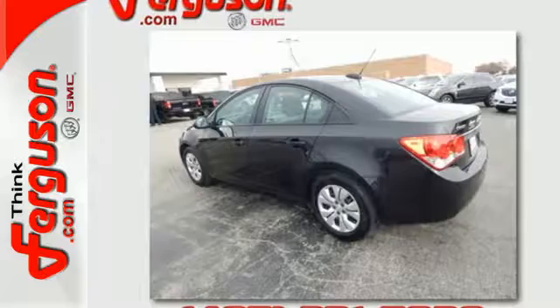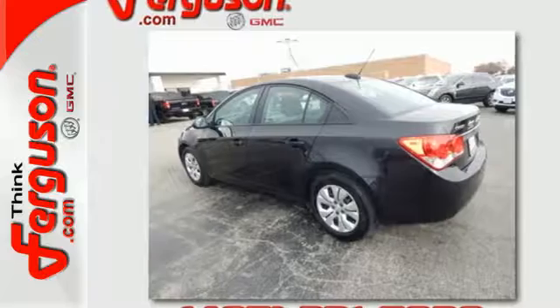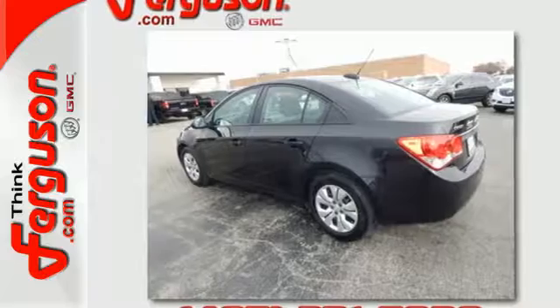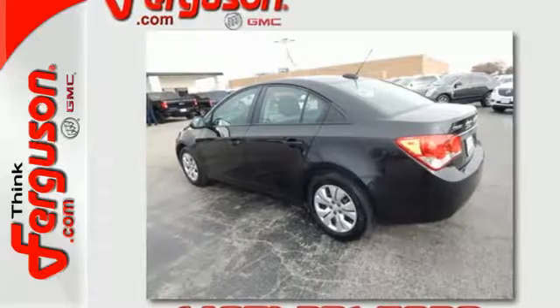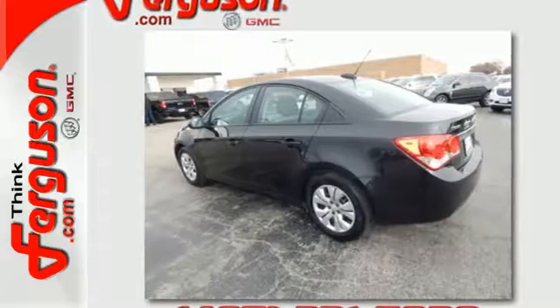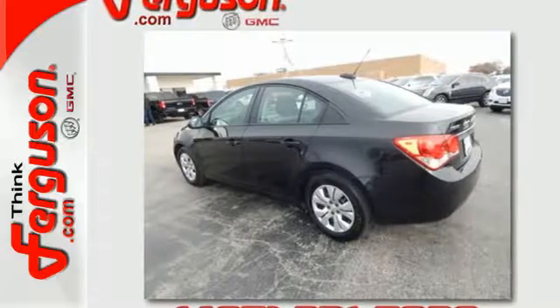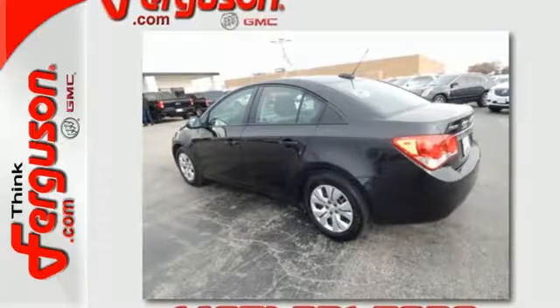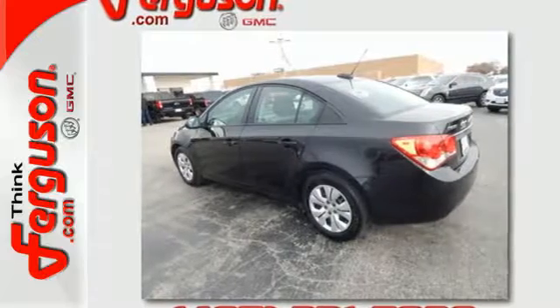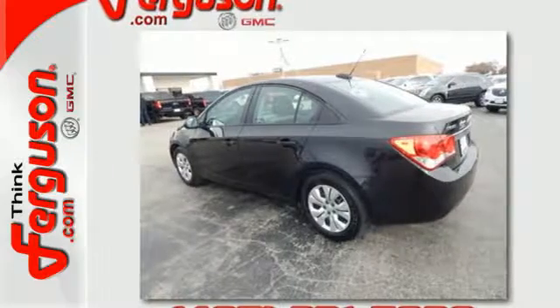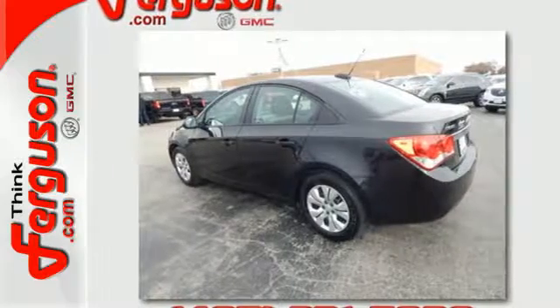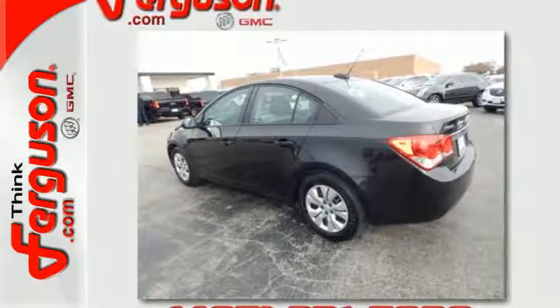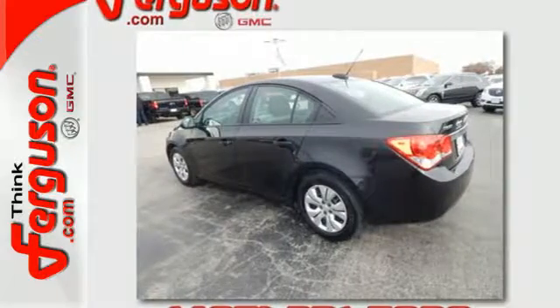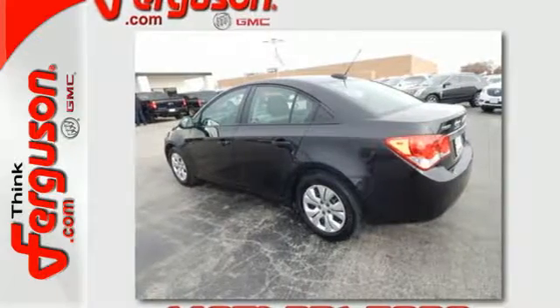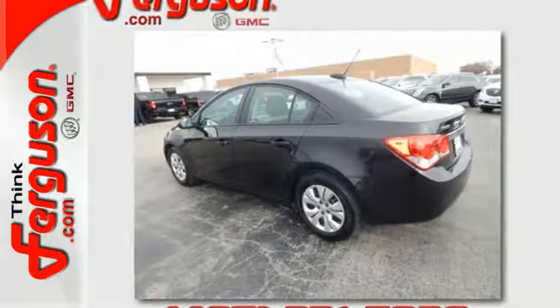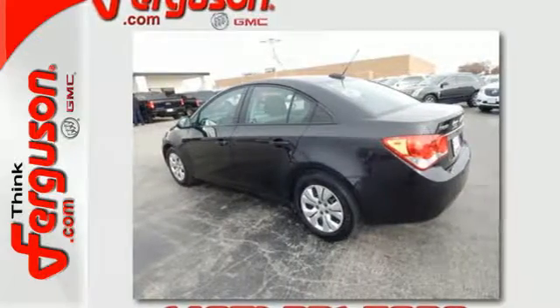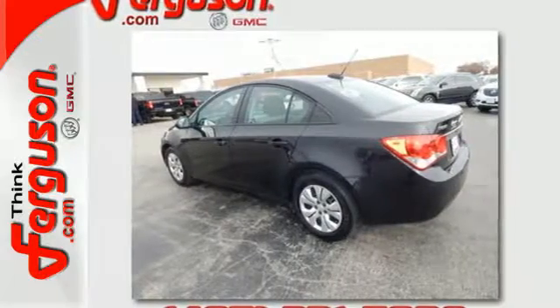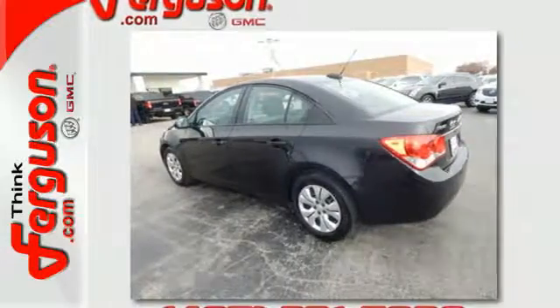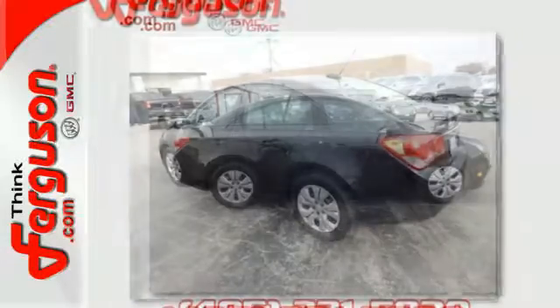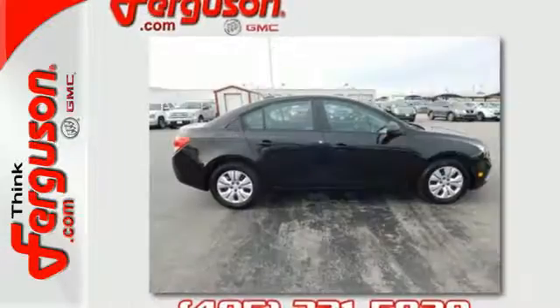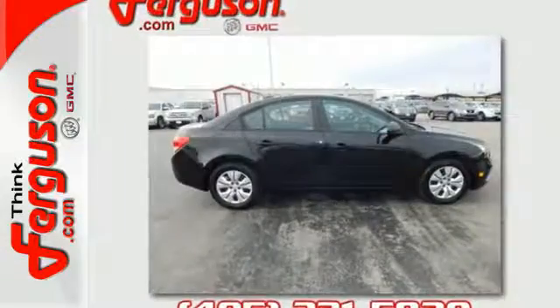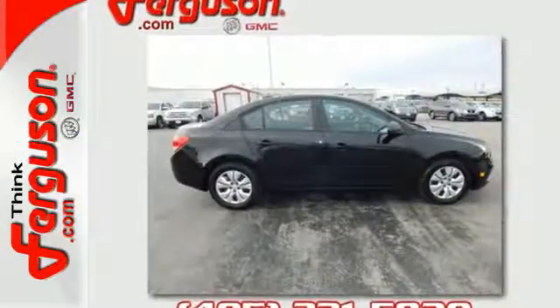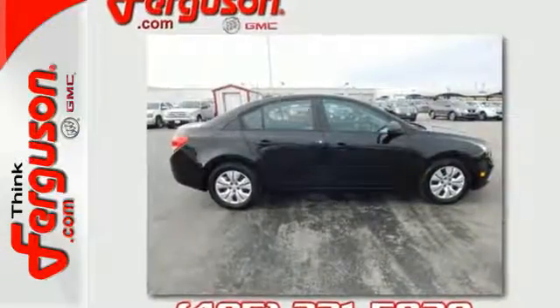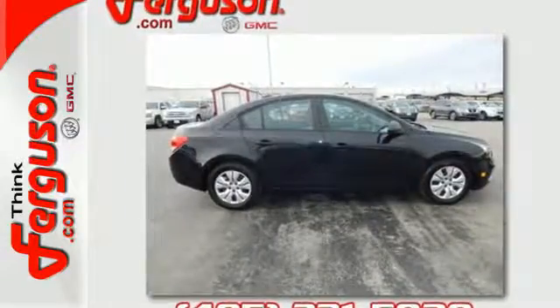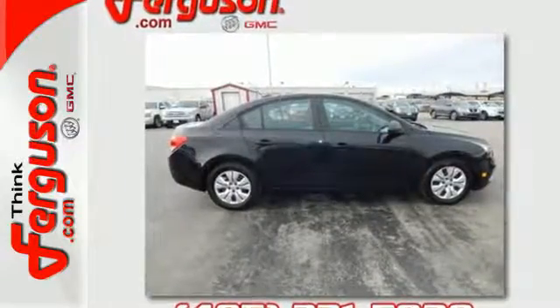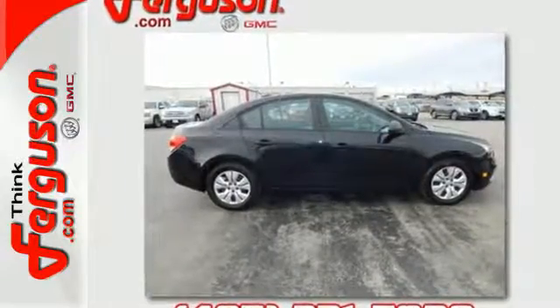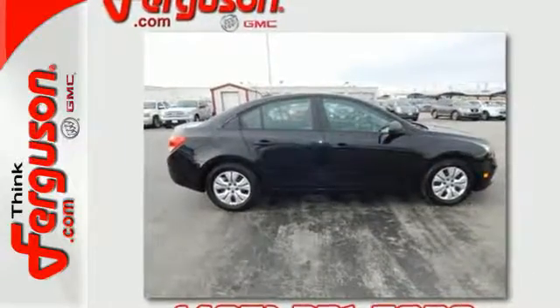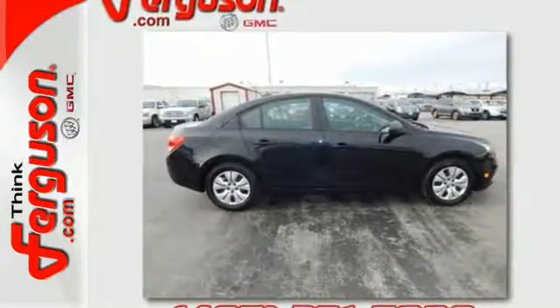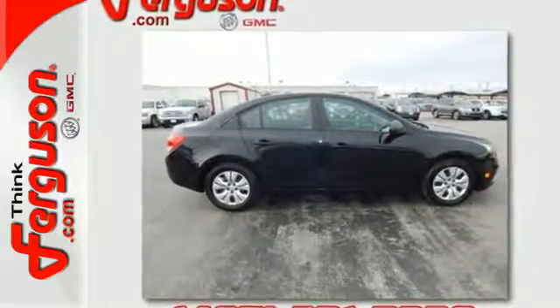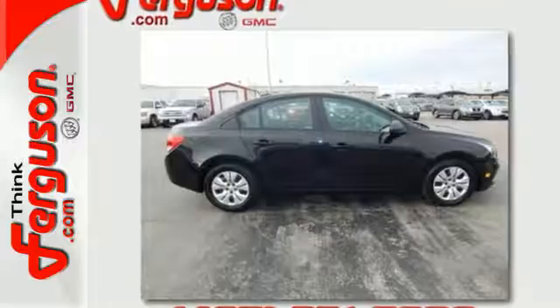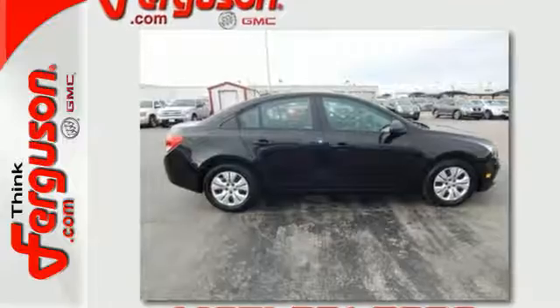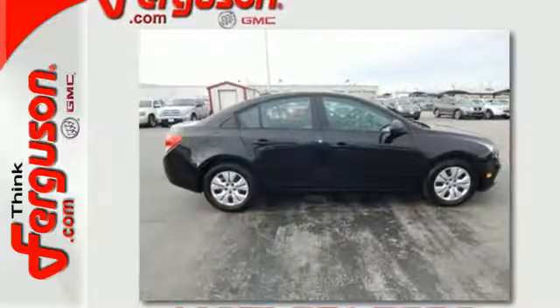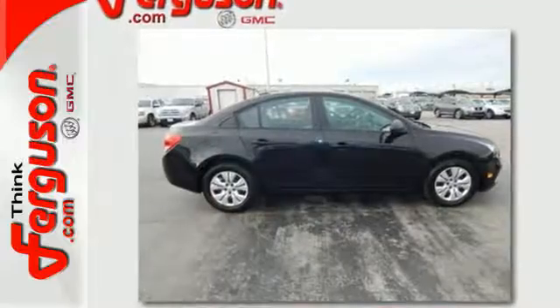You get all the bright ideas first, and this Cruze Limited is one of your brightest. Take it for a test drive today.